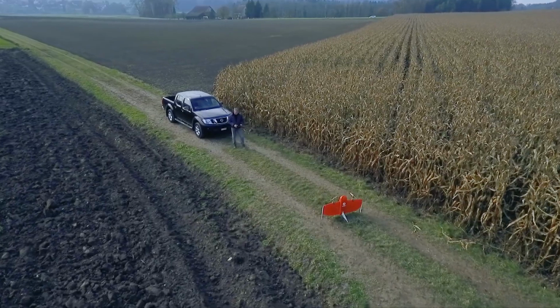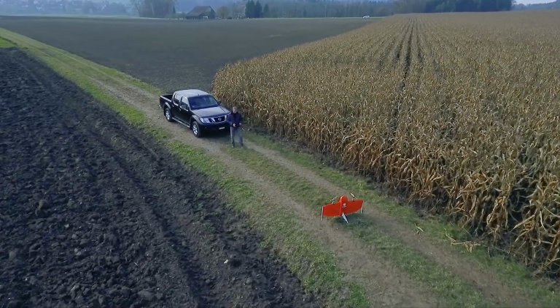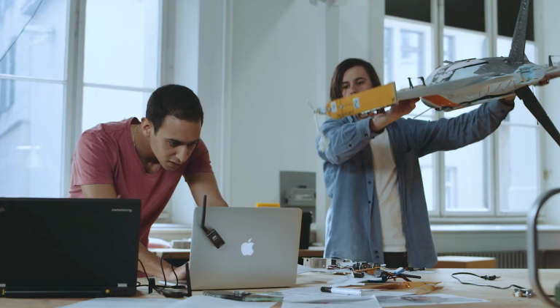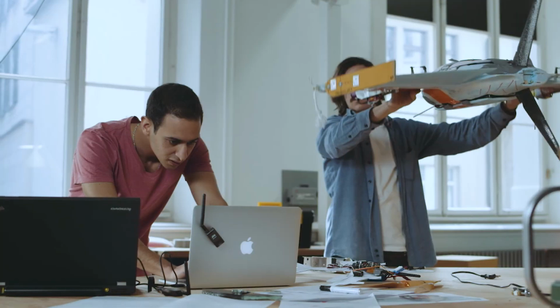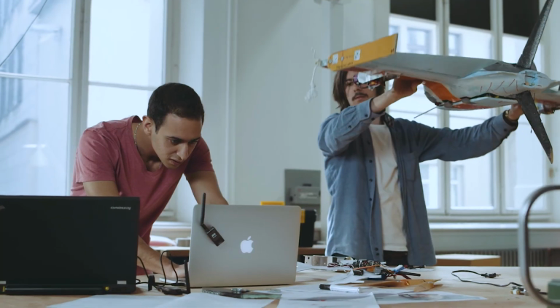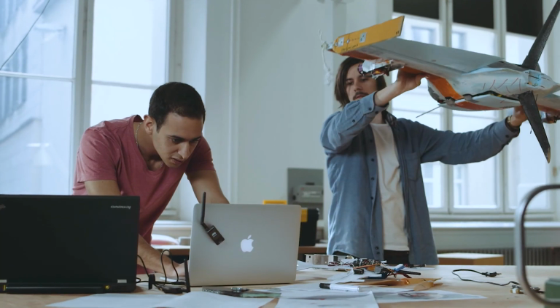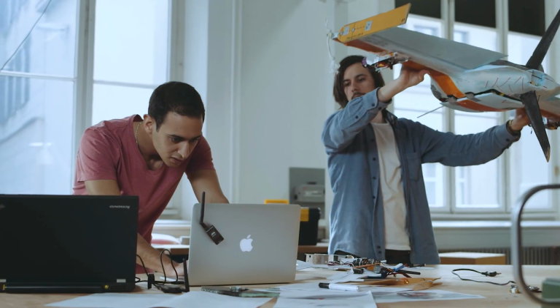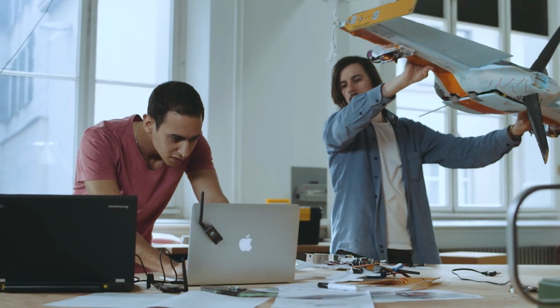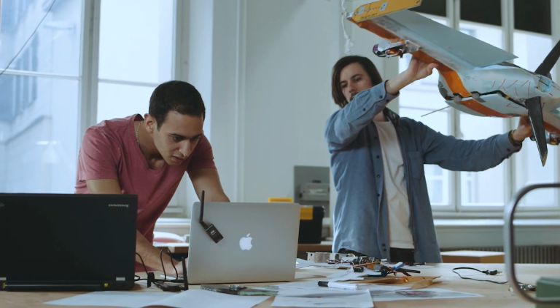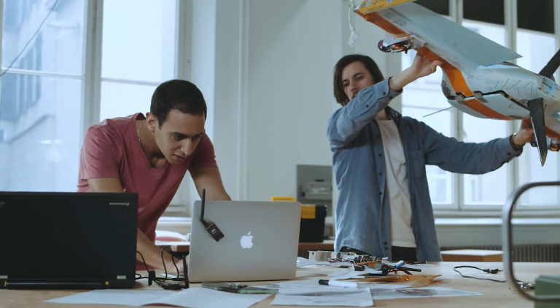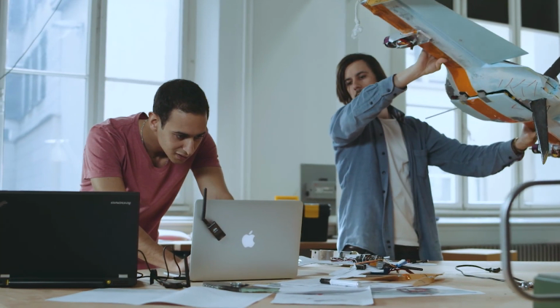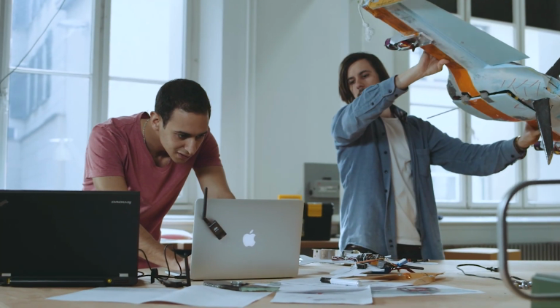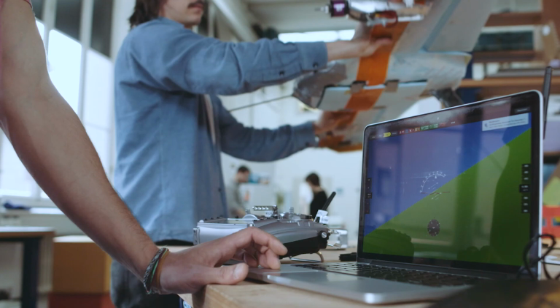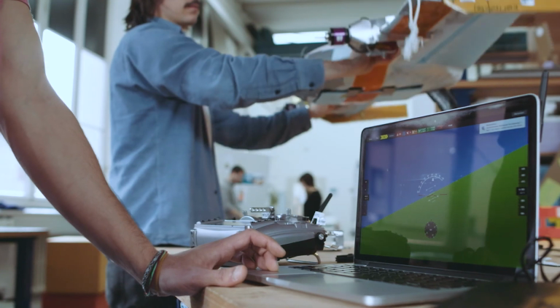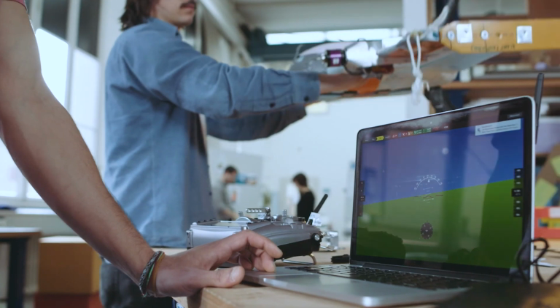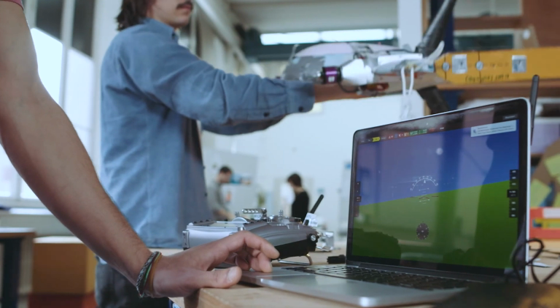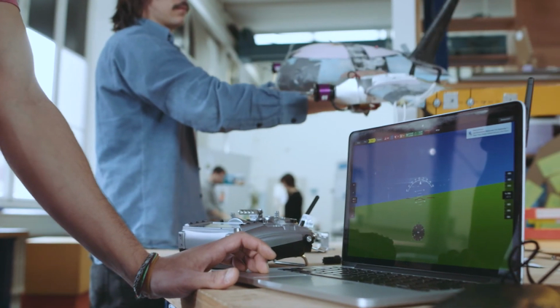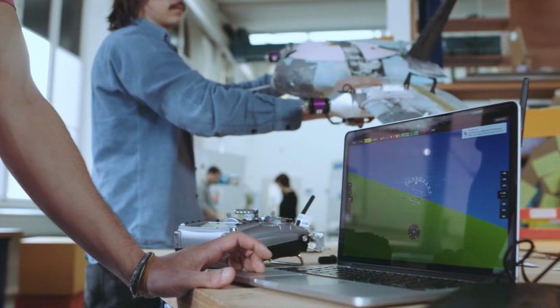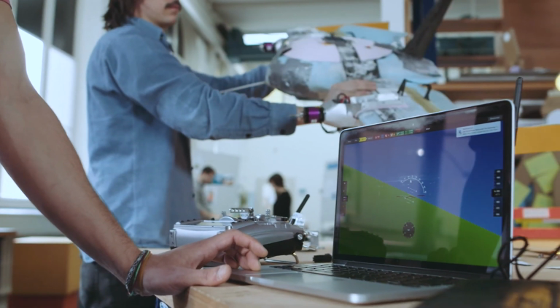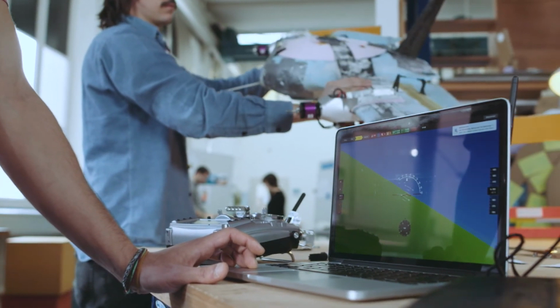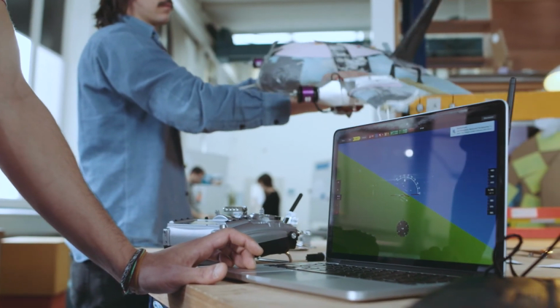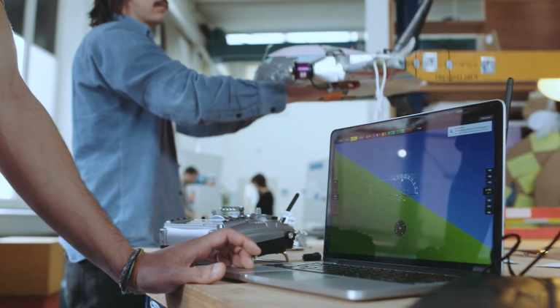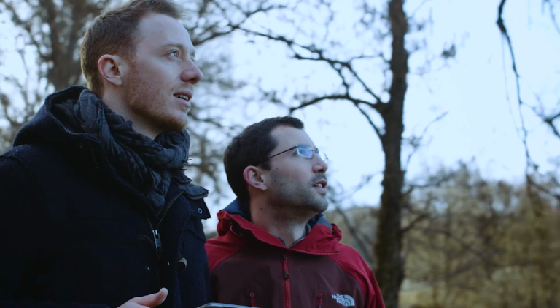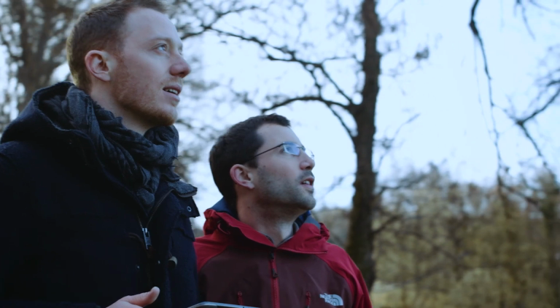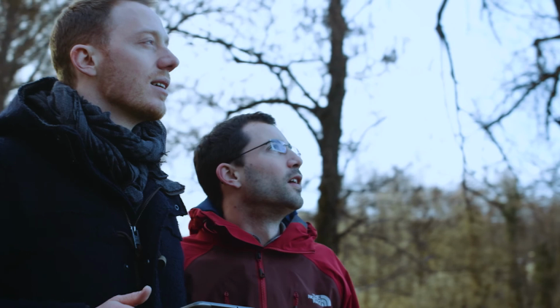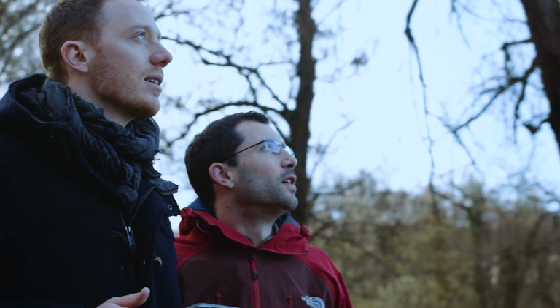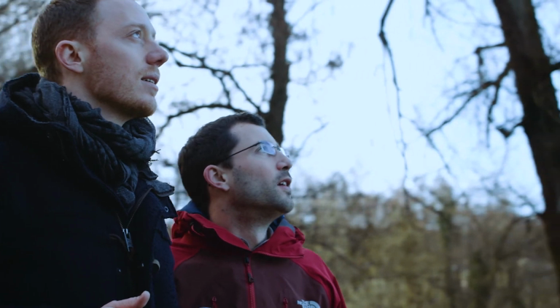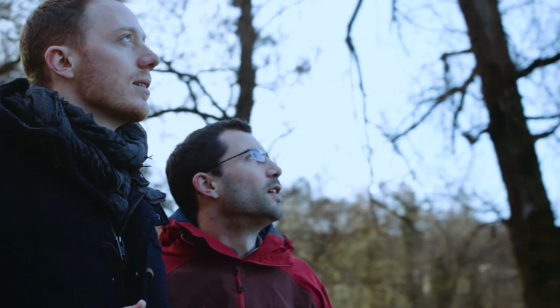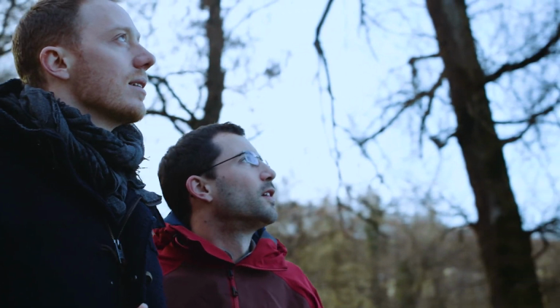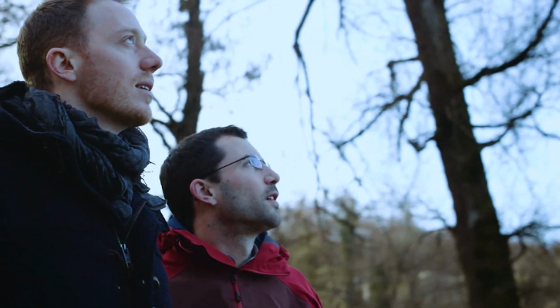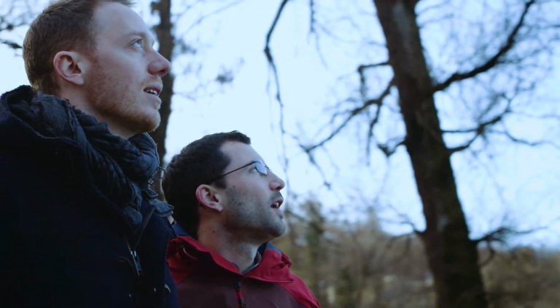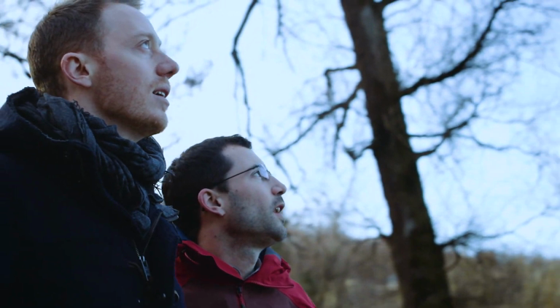The easy handling of the aerial robot allows untrained users to operate the device.